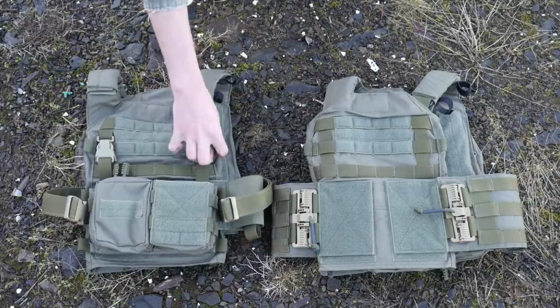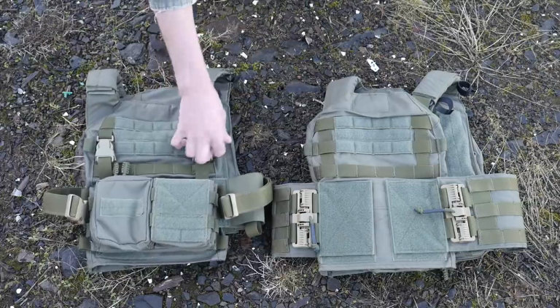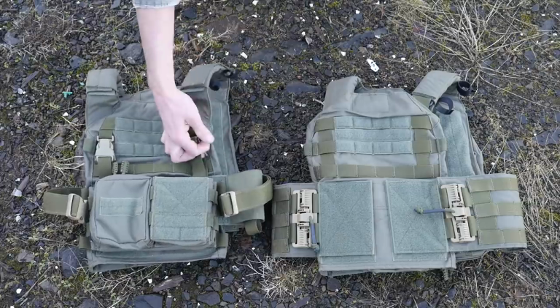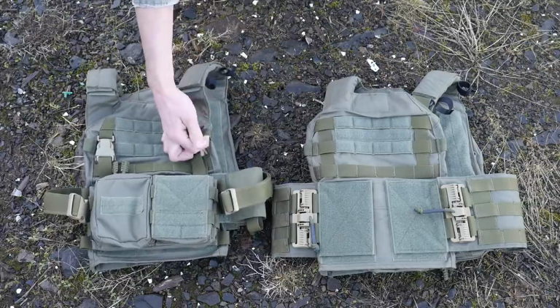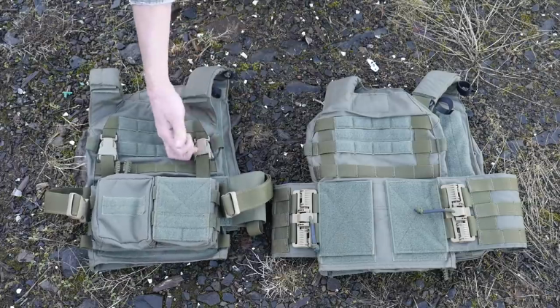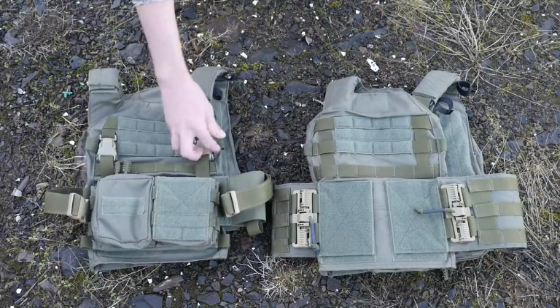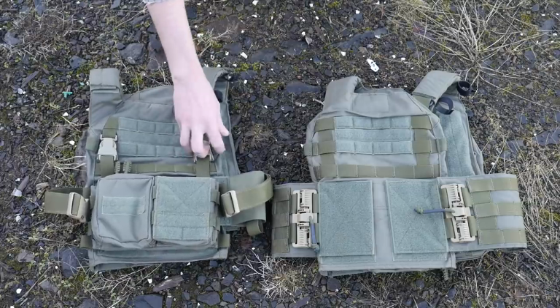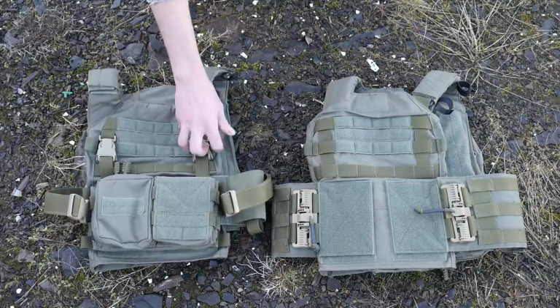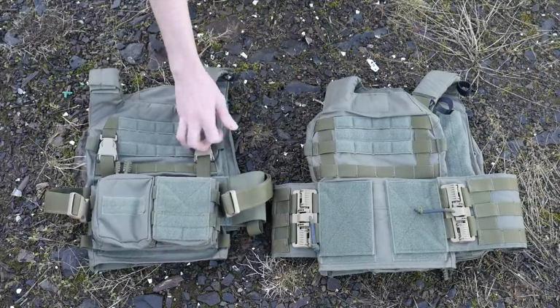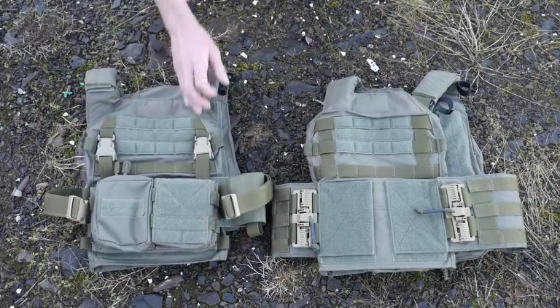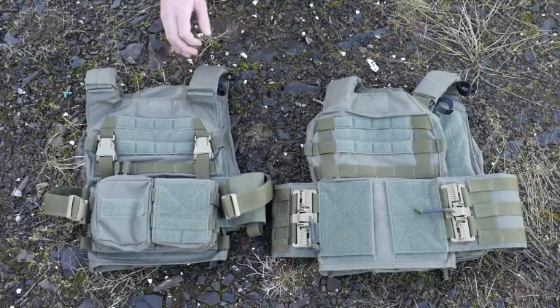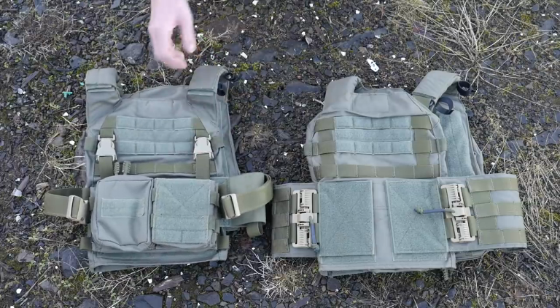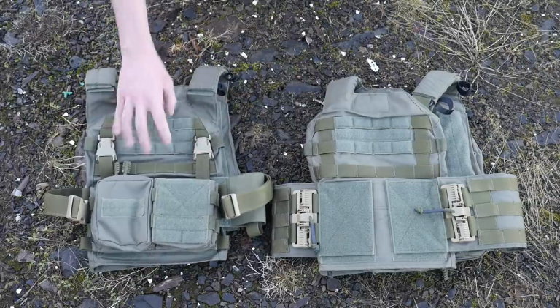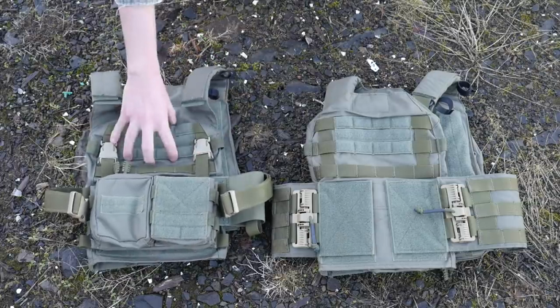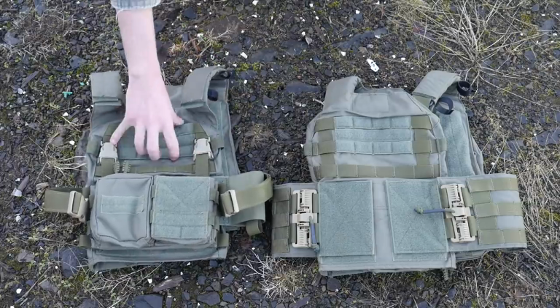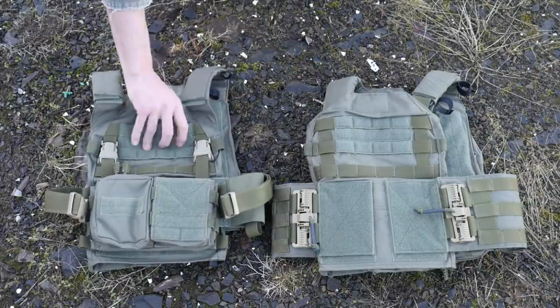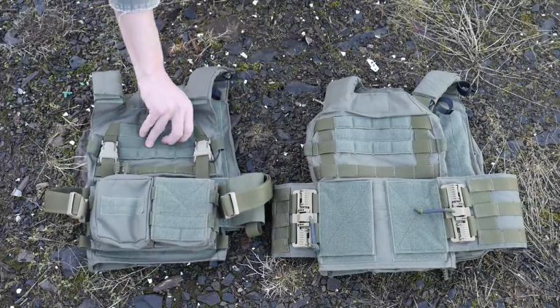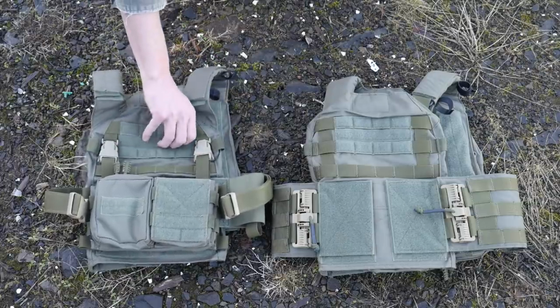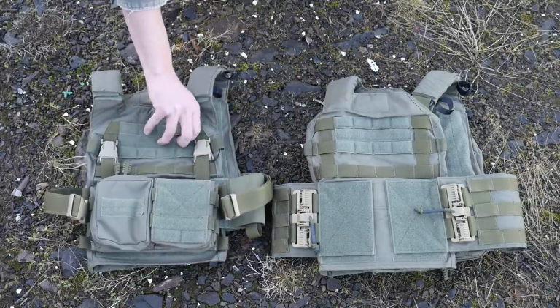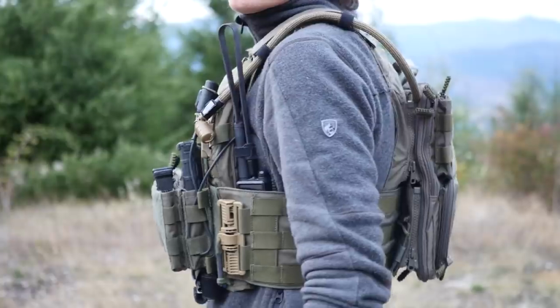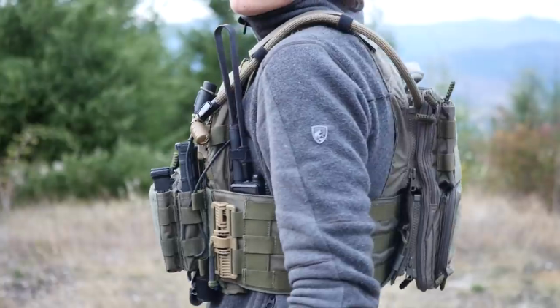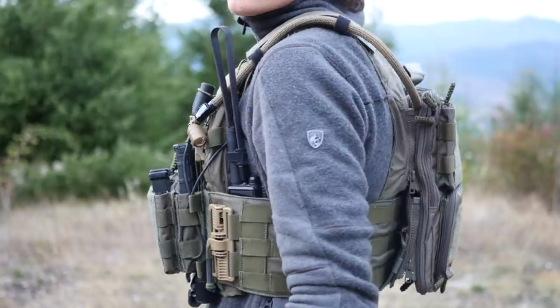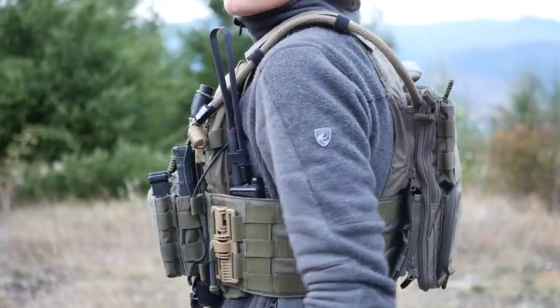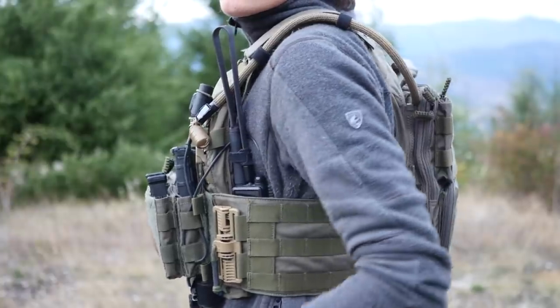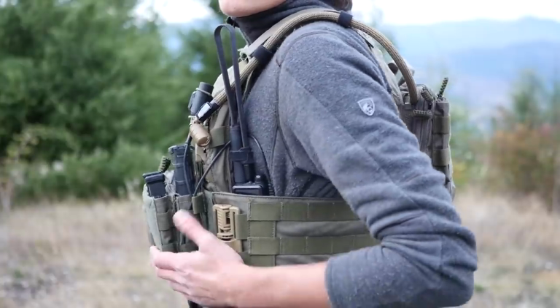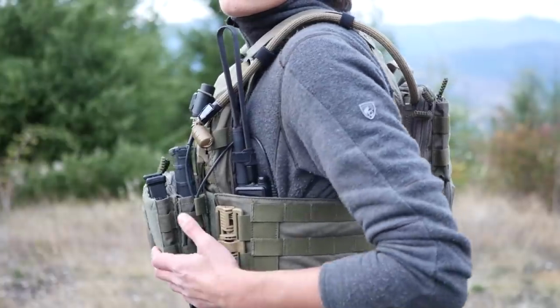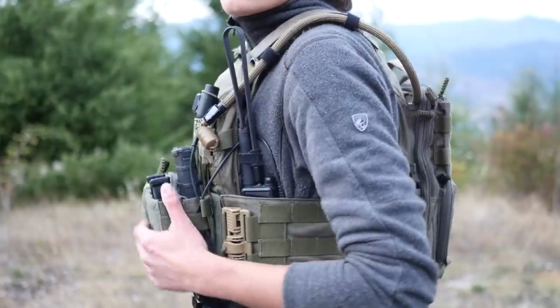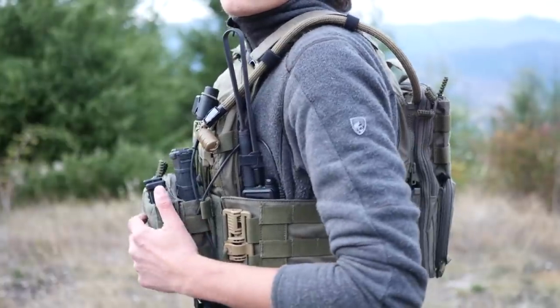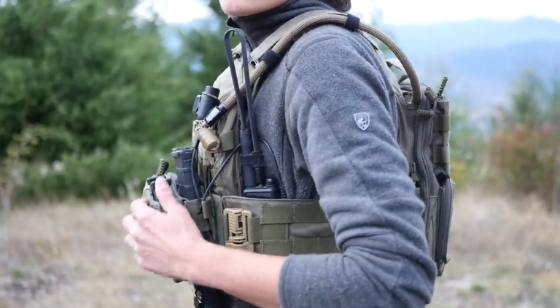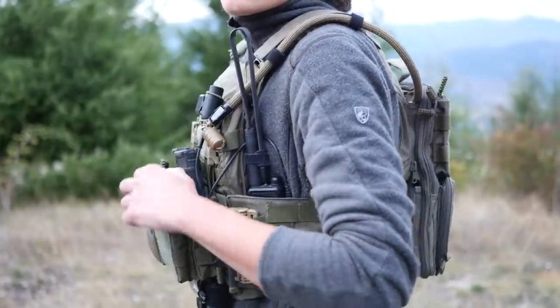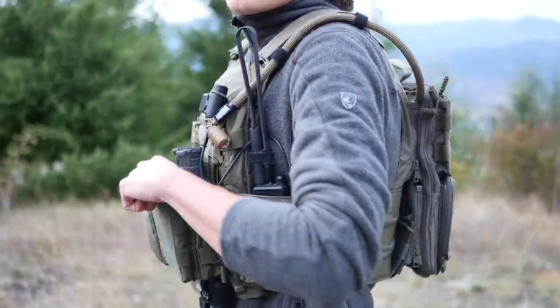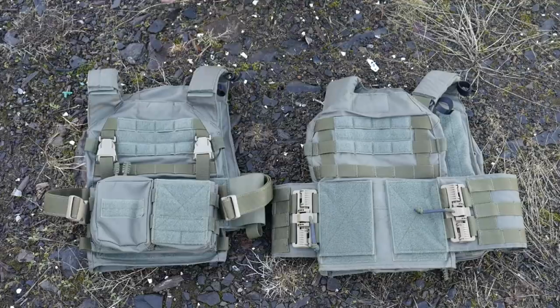These carriers have a whole bunch of different cable management. You can route cables through the padded shoulder pads, through the Velcro loops on the sides of the shoulder pads. You've got cable management soft loops, and then full MOLLE admin up front with Velcro as well.